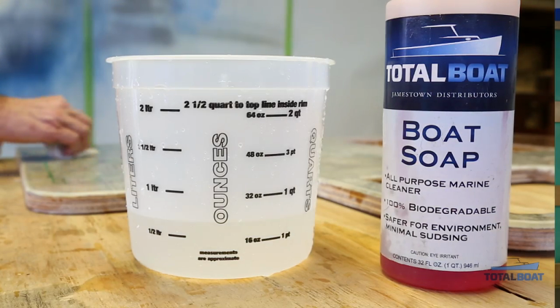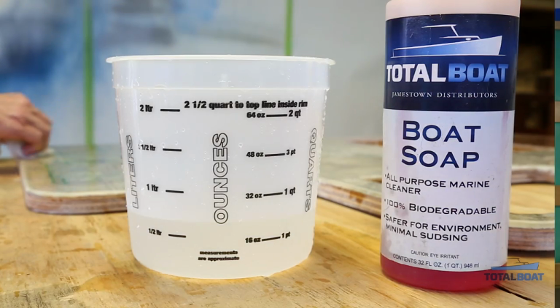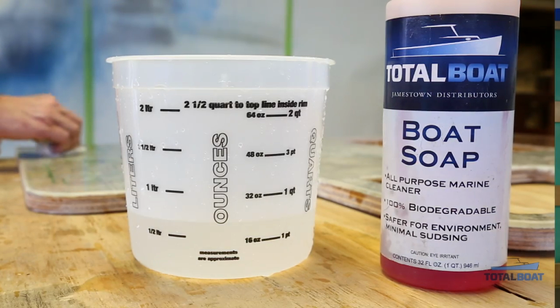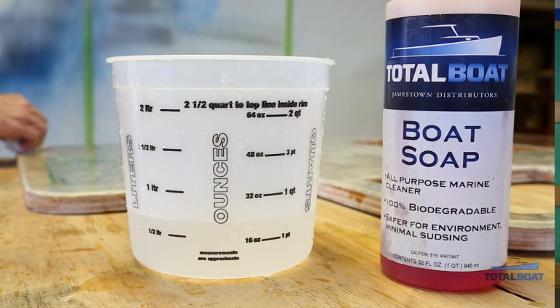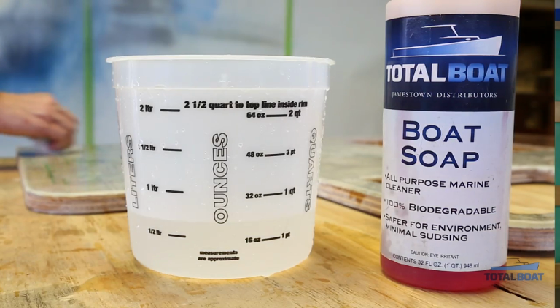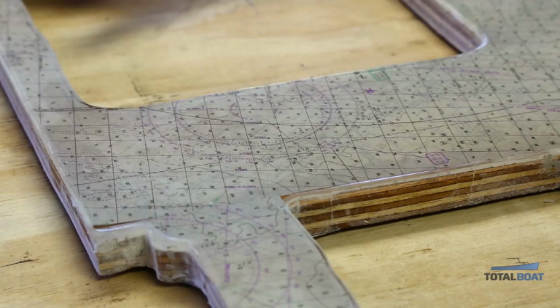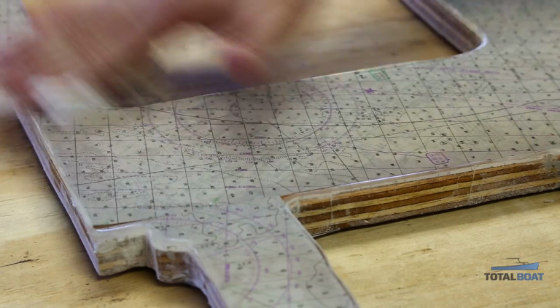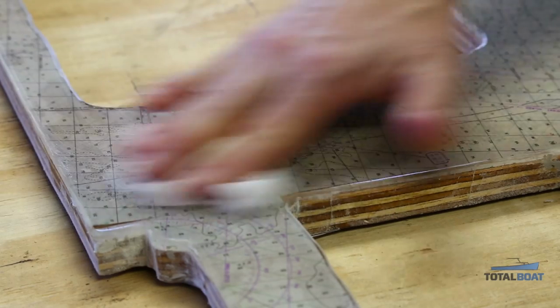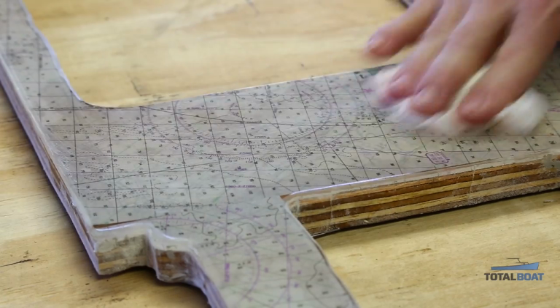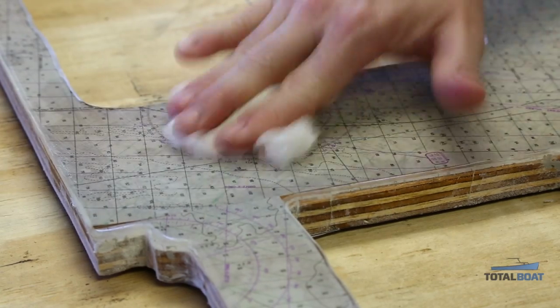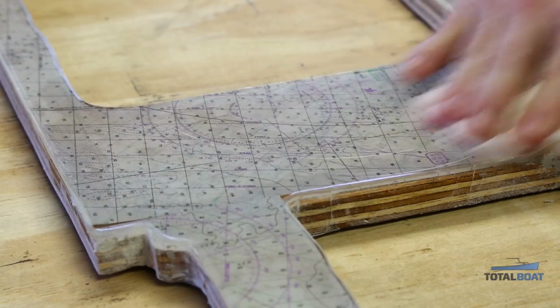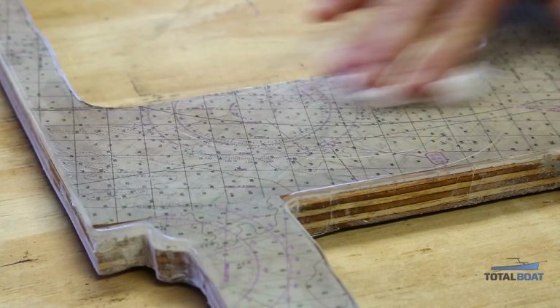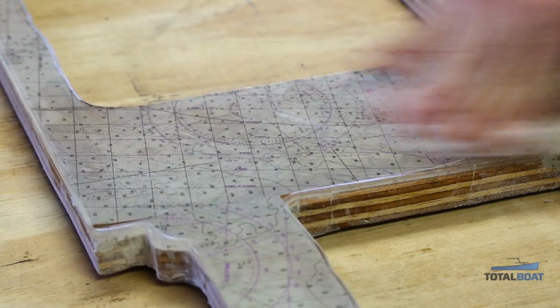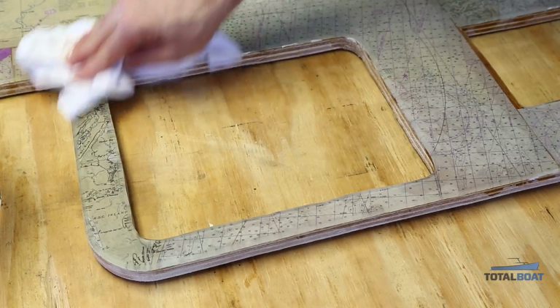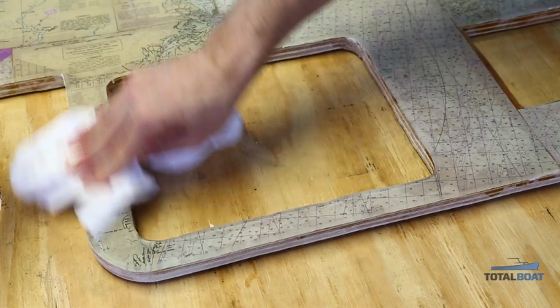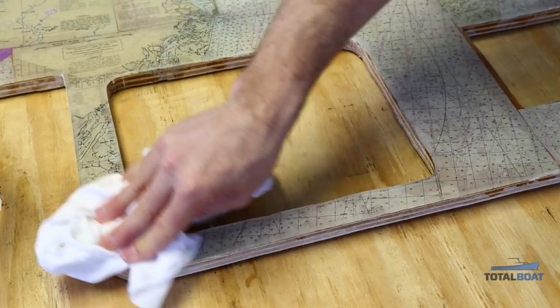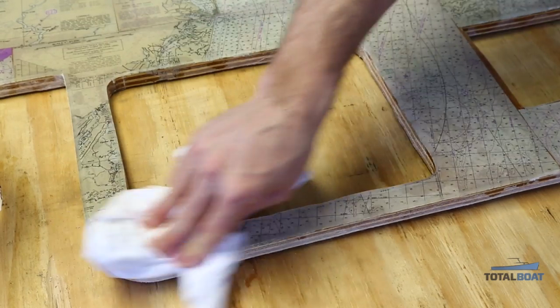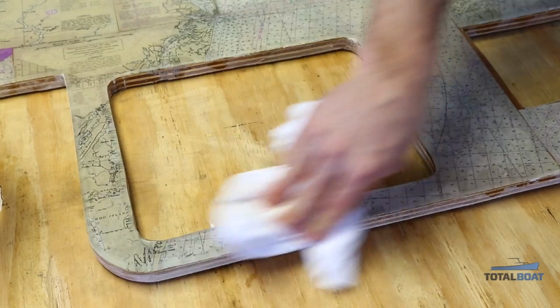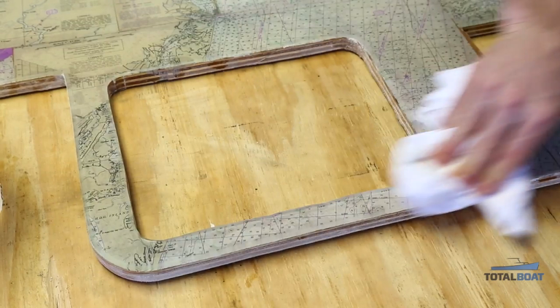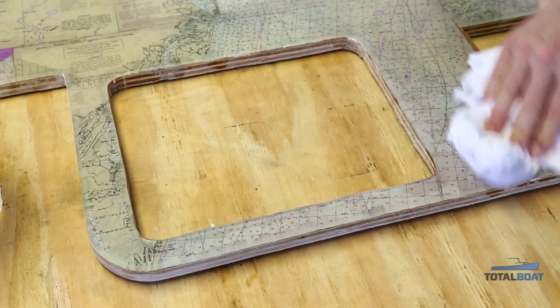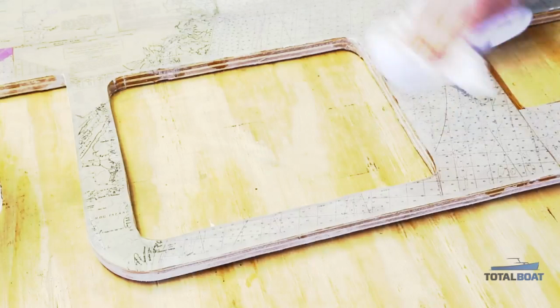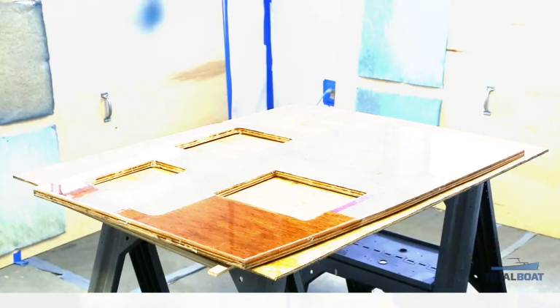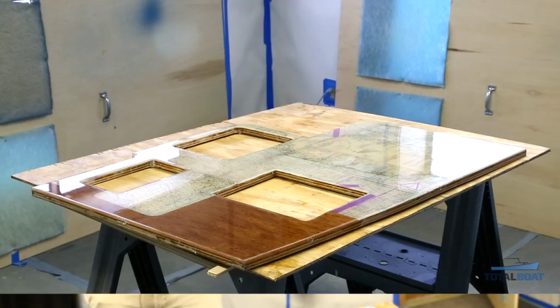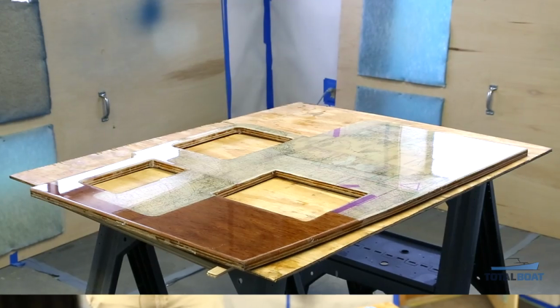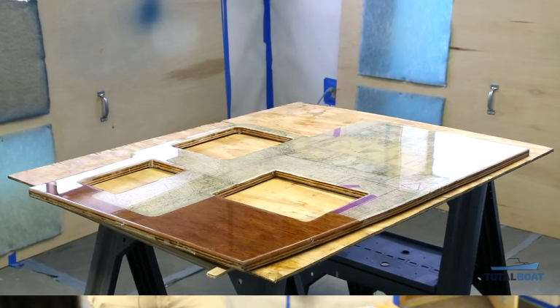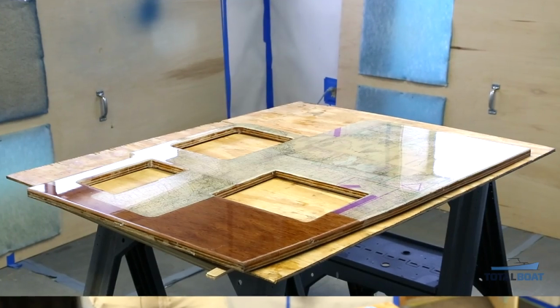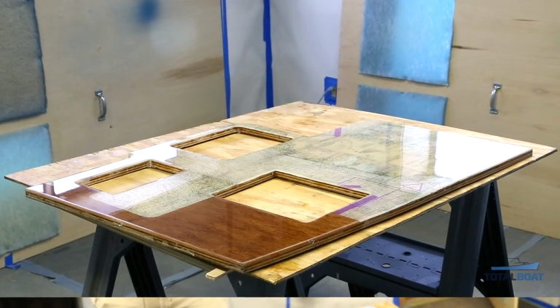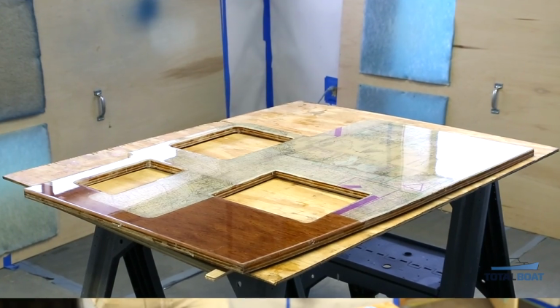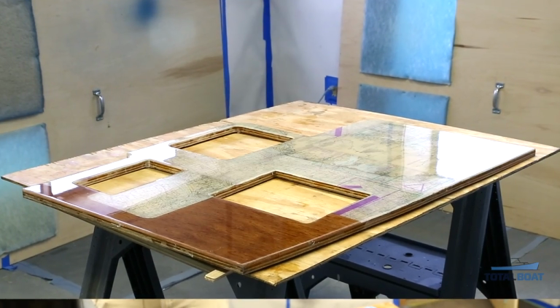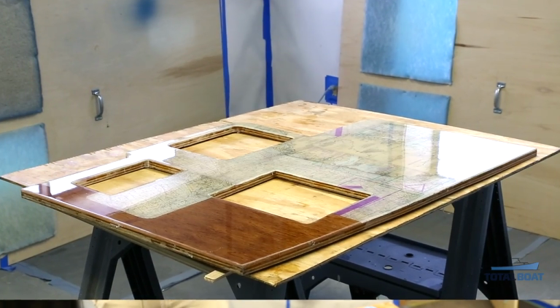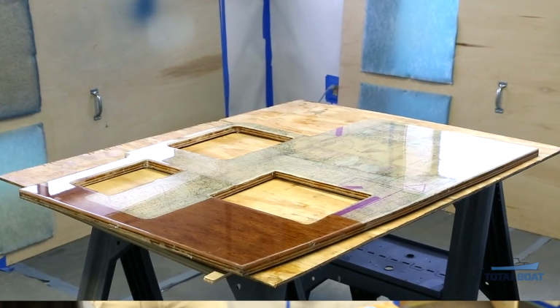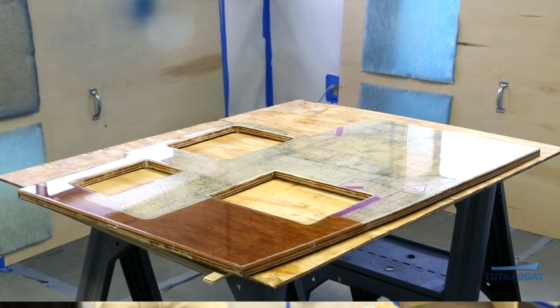We'll let this cure overnight, then take the tape off and sand the edges. We use some soap and water to clean any amine blush that's on the surface, and here we have our finished galley countertop.